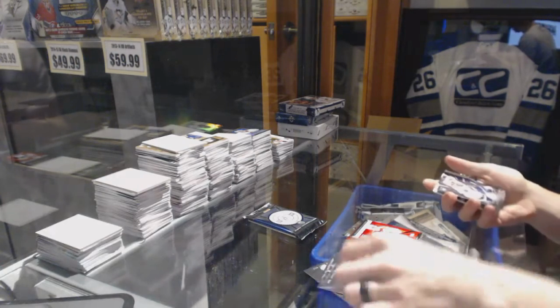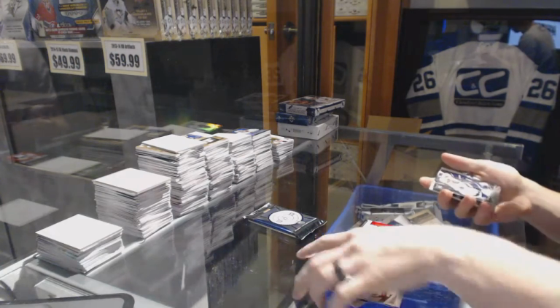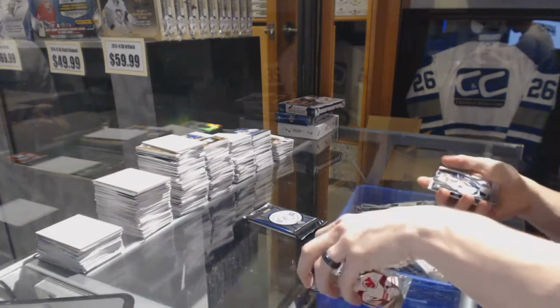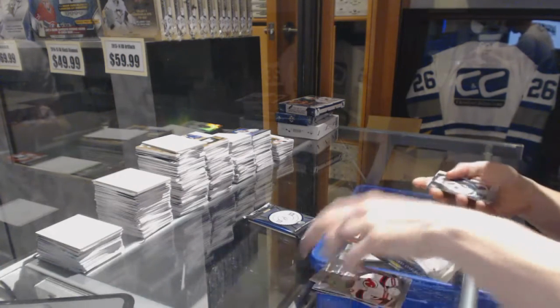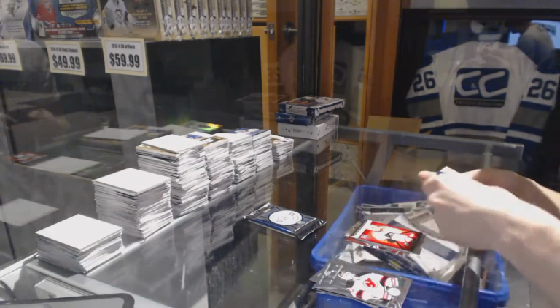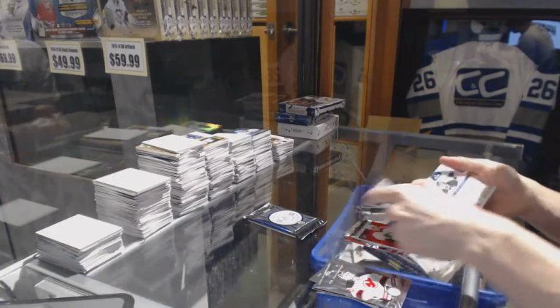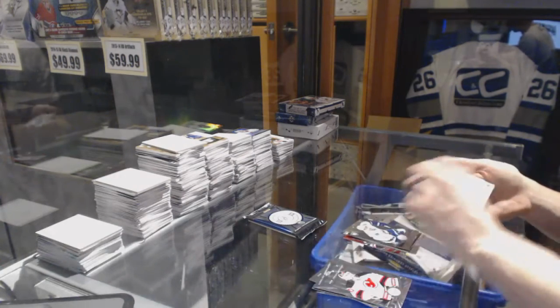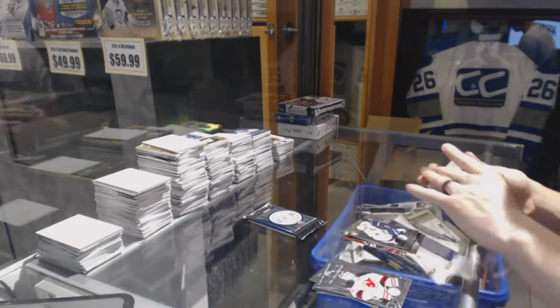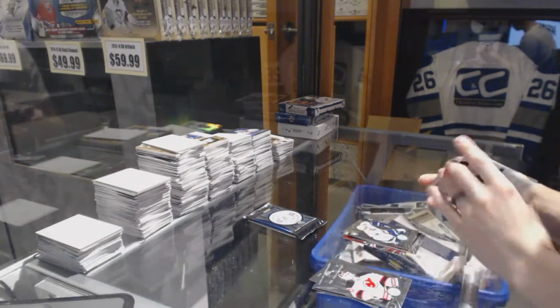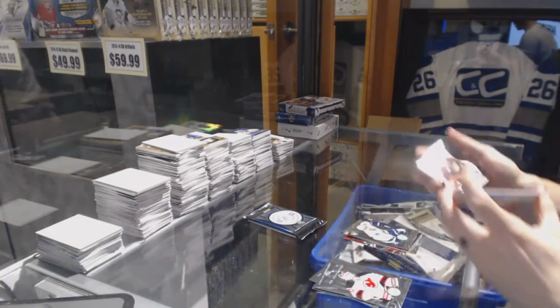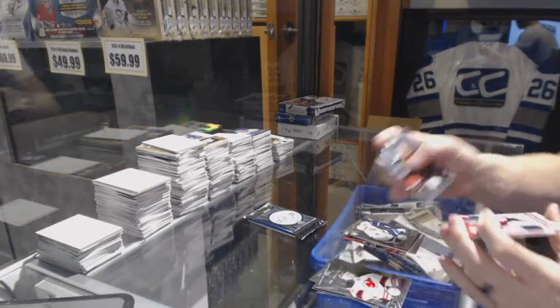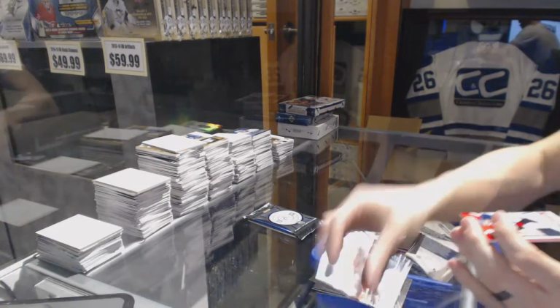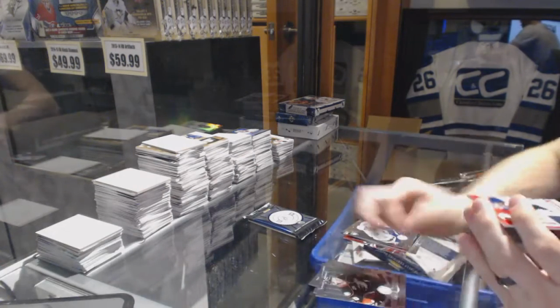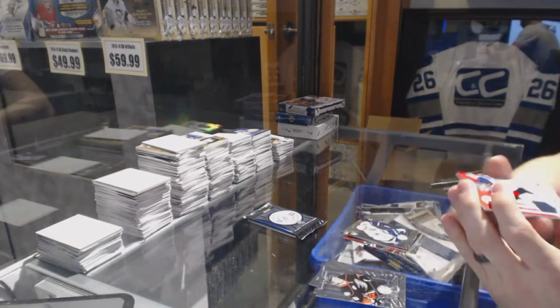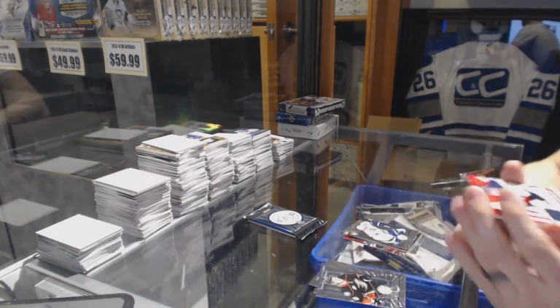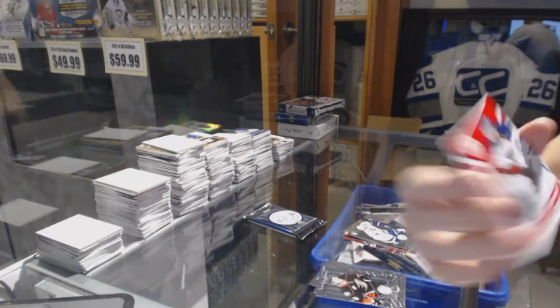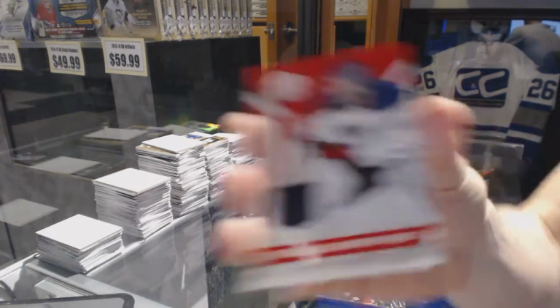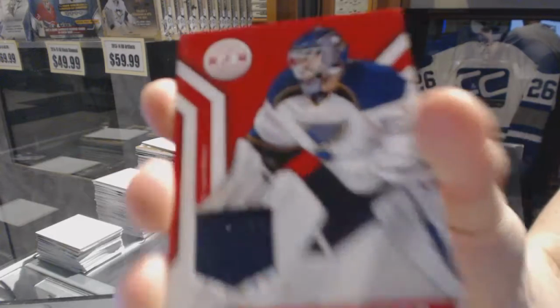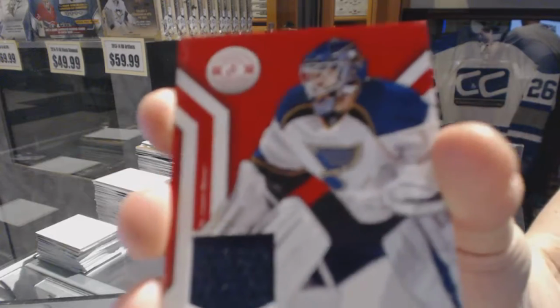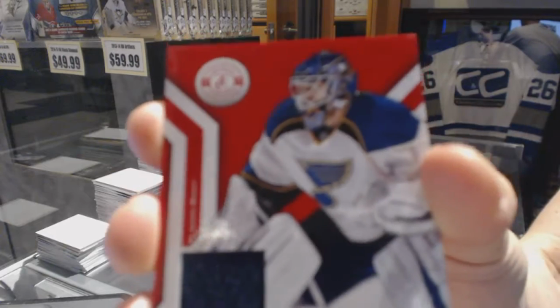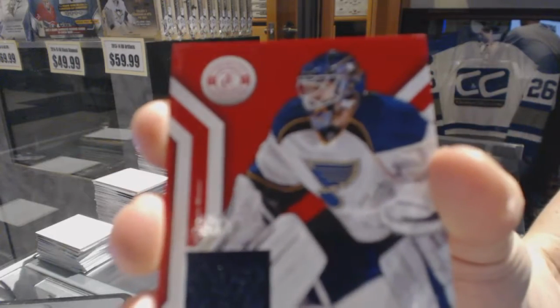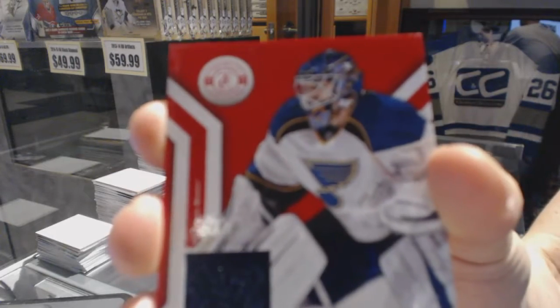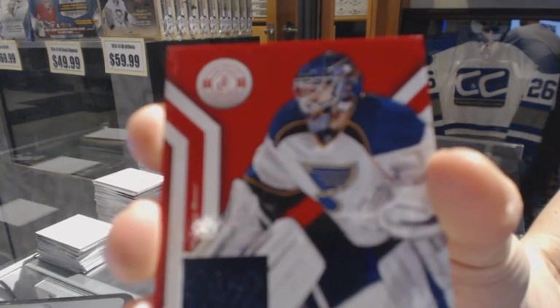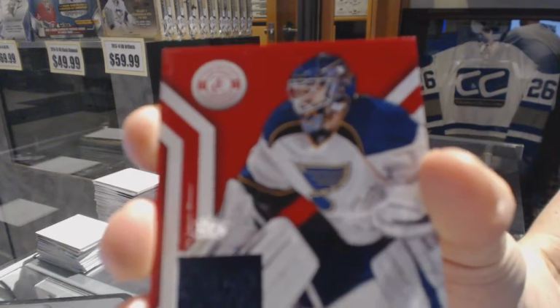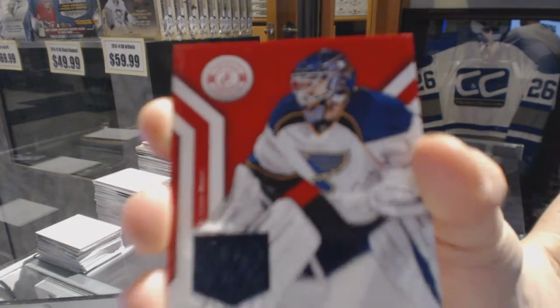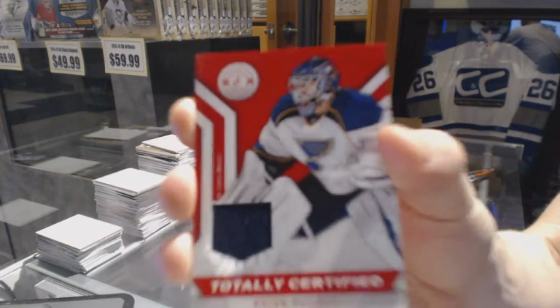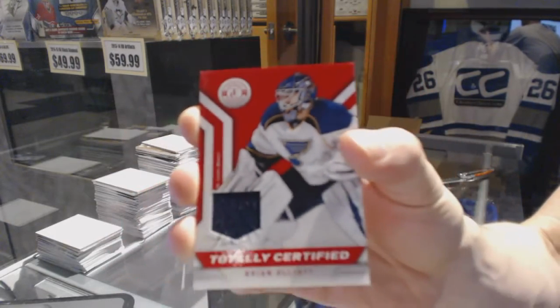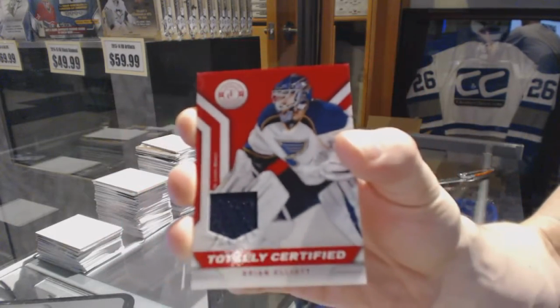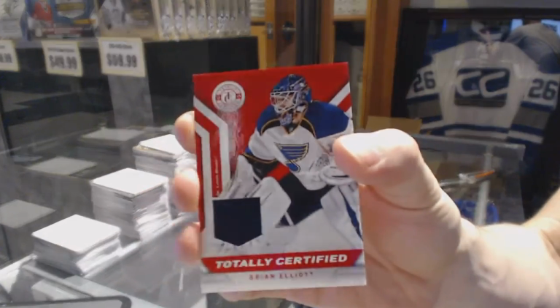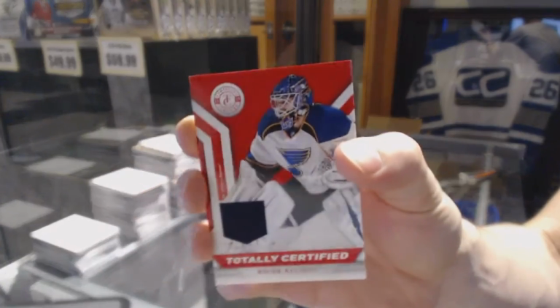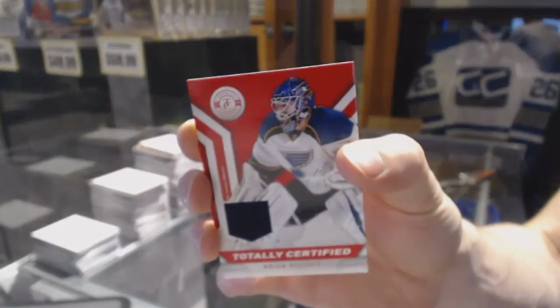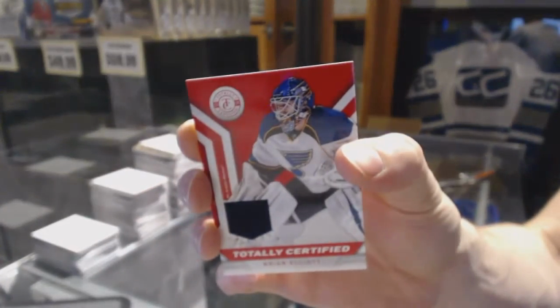Rookie for the Canucks, Jordan Schrader, and a jersey for the St. Louis Blues, Brian Elliott.